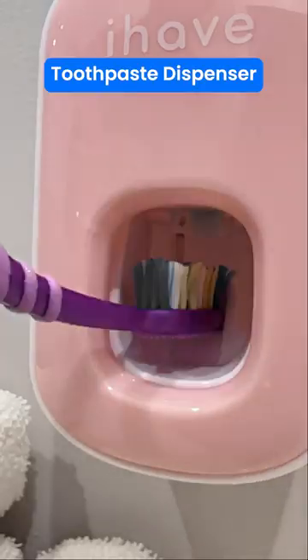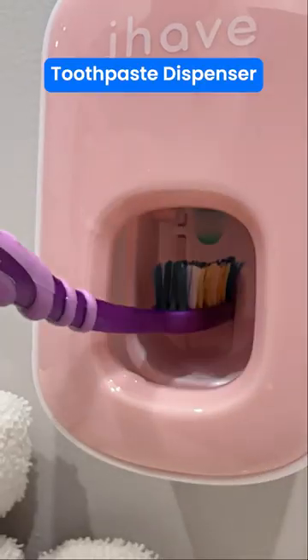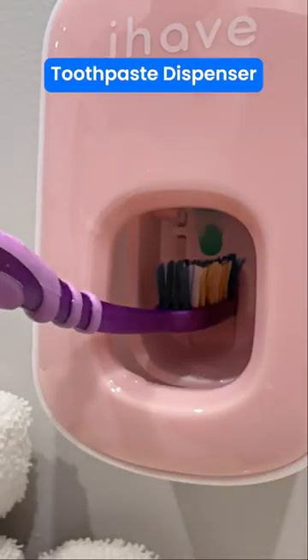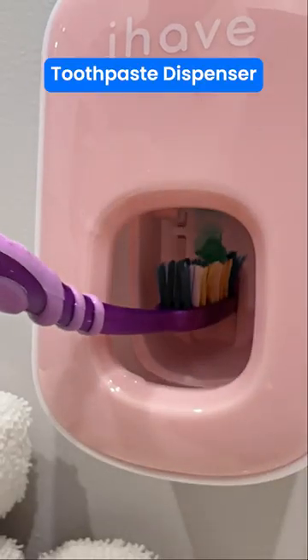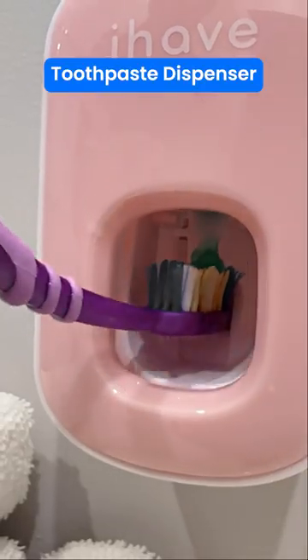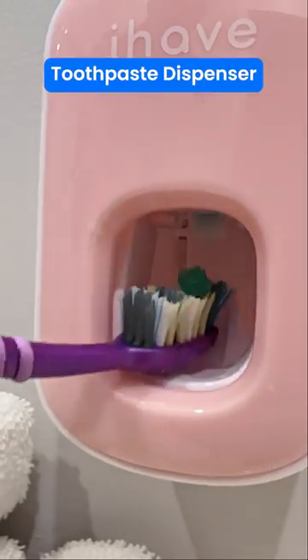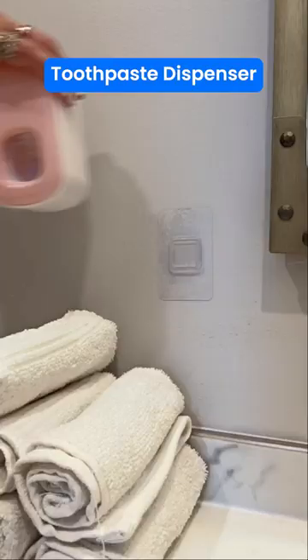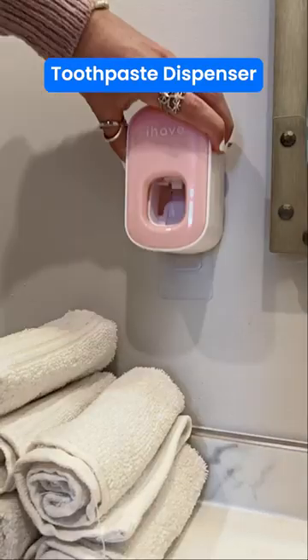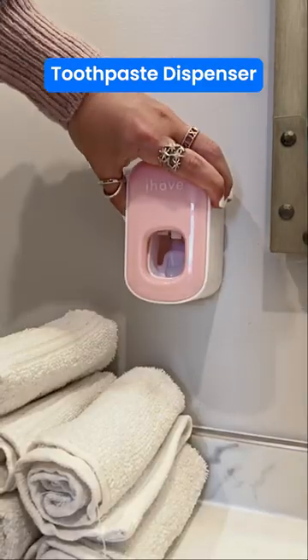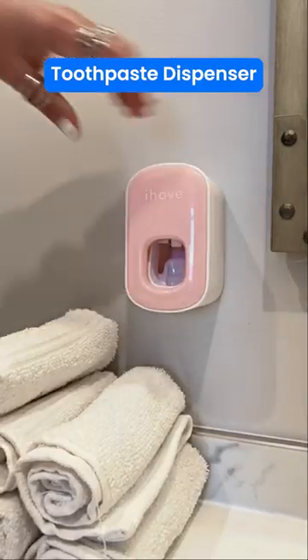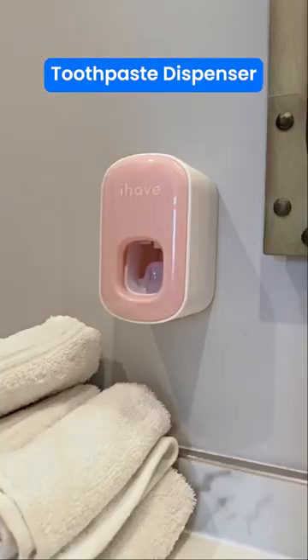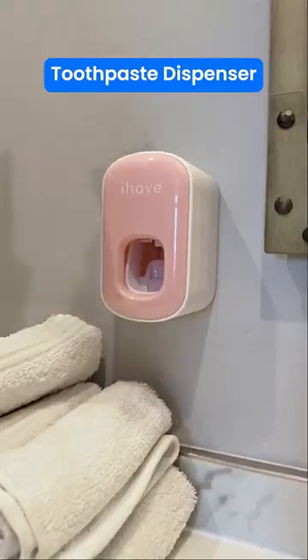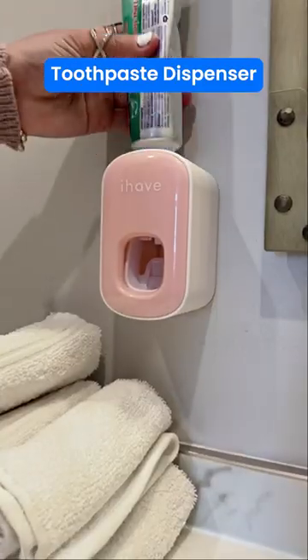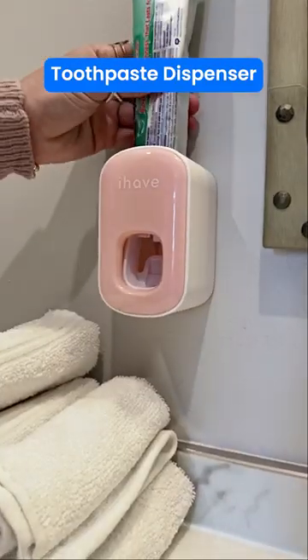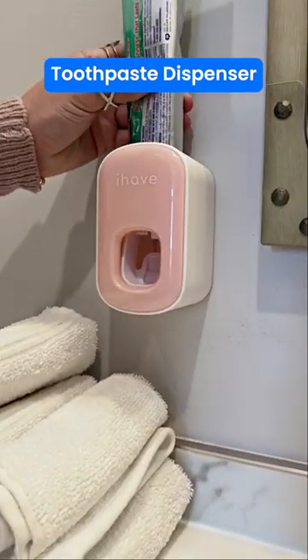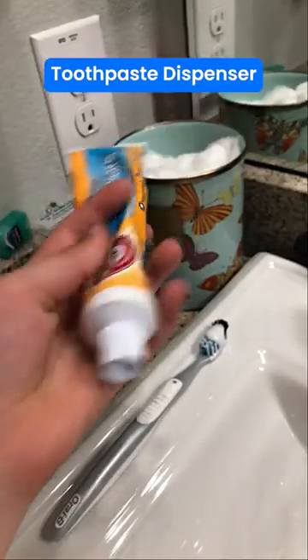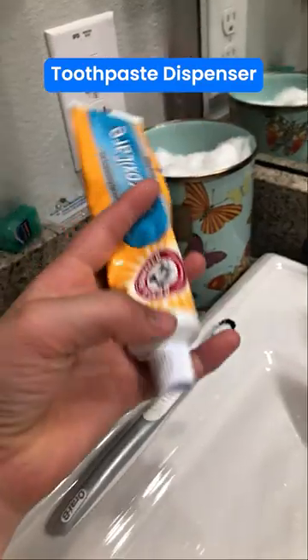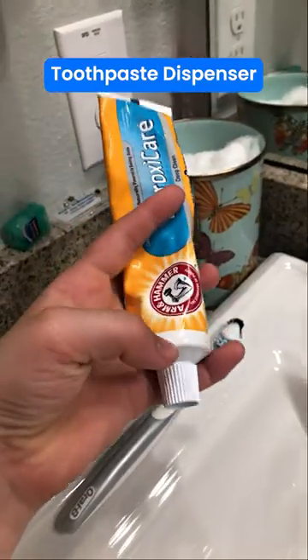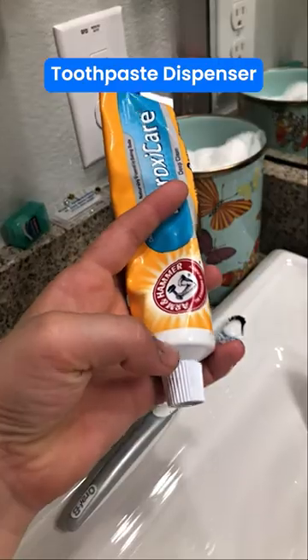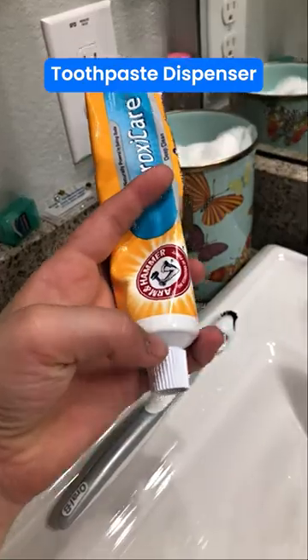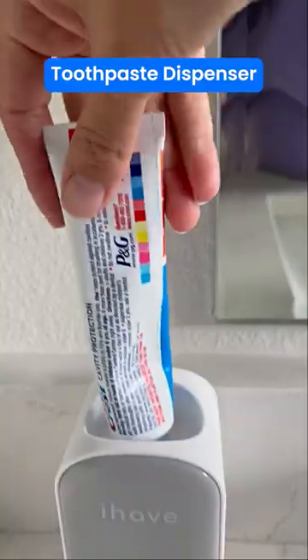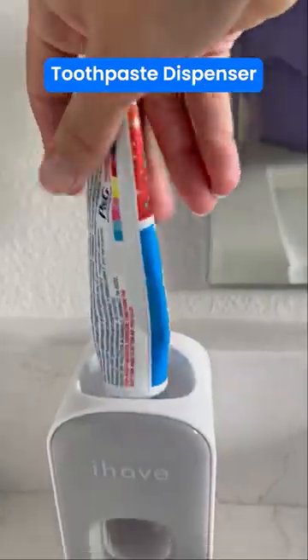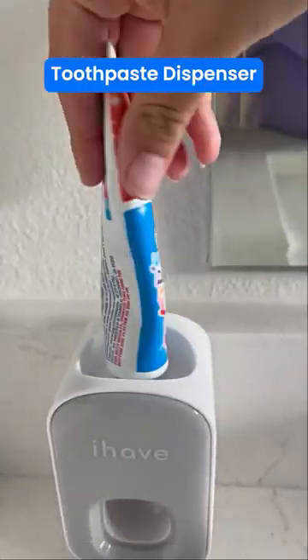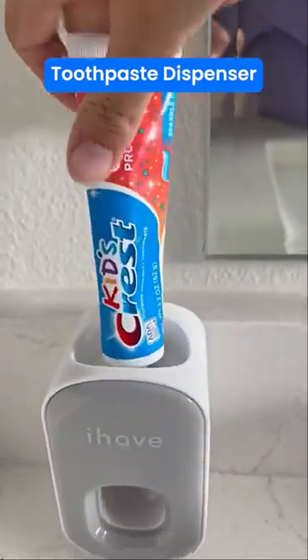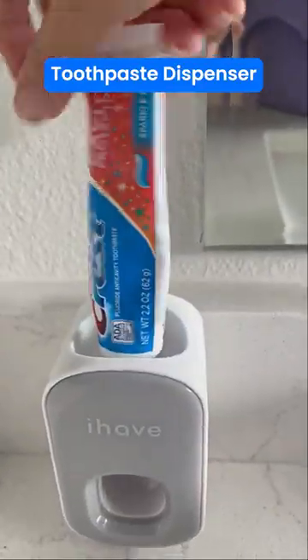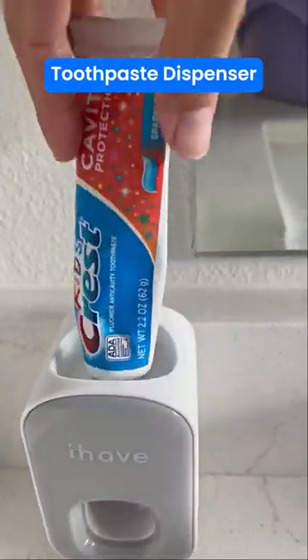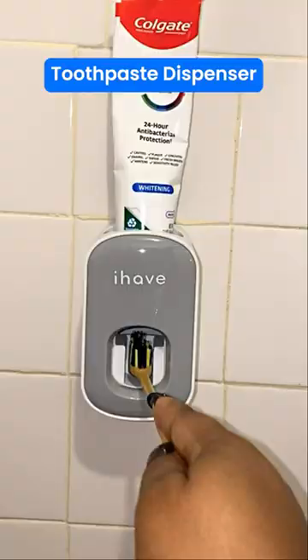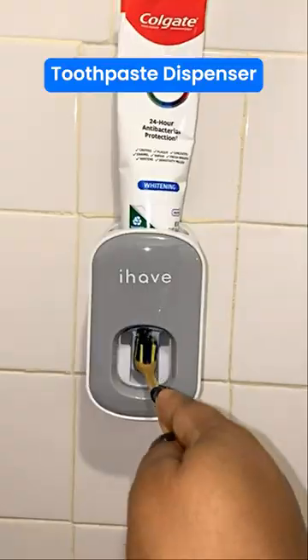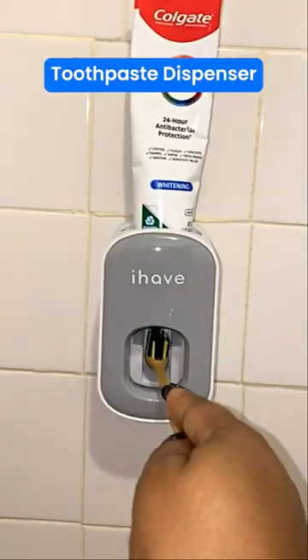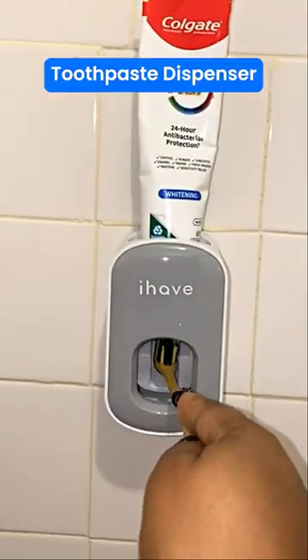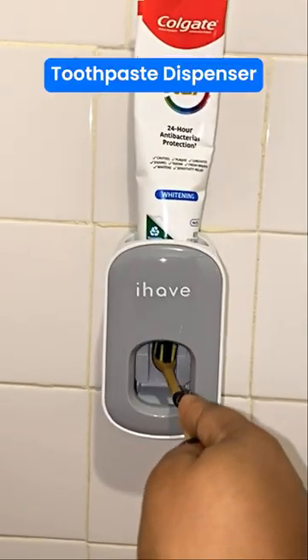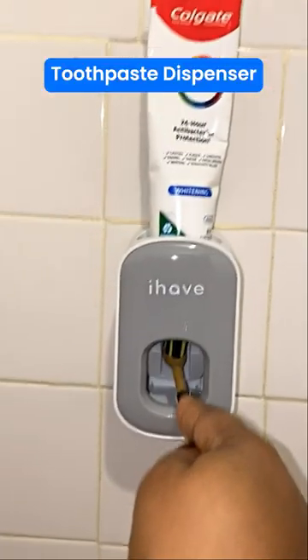This is my toothpaste dispenser. It's very practical — you just need to put your toothpaste tube on the top and your brush in the hole.